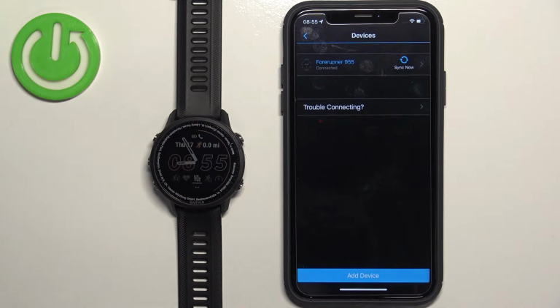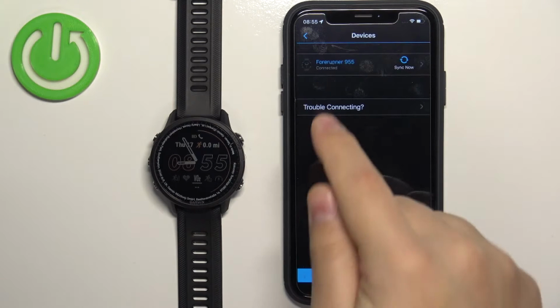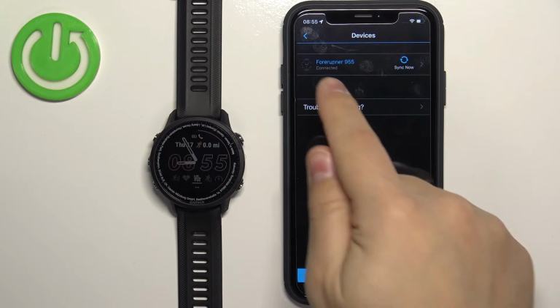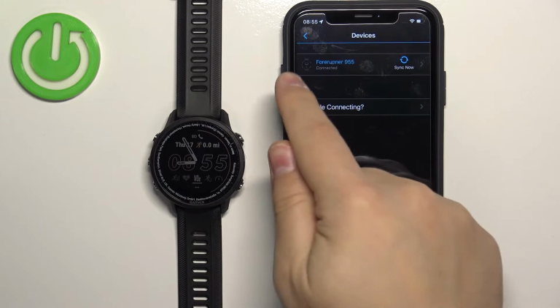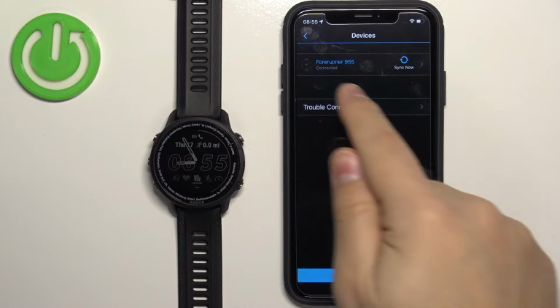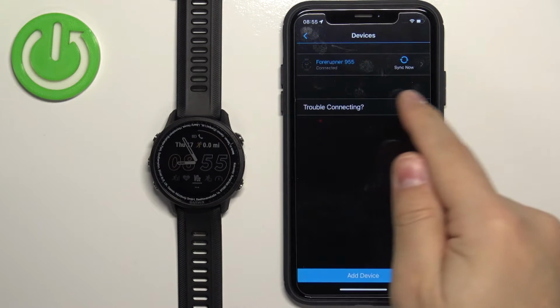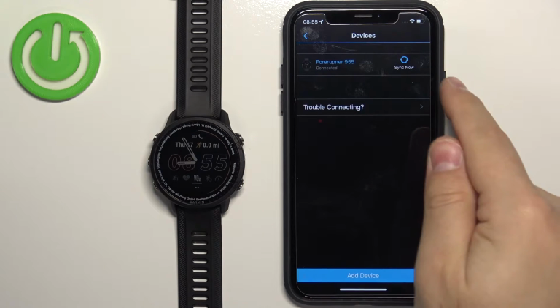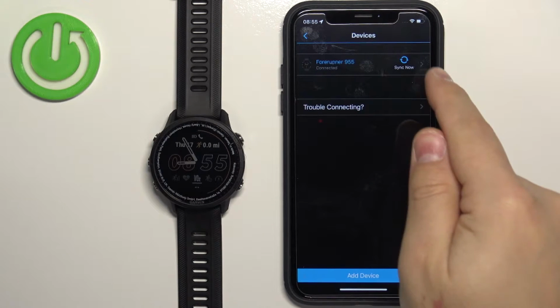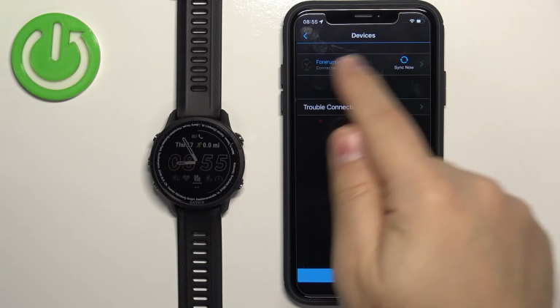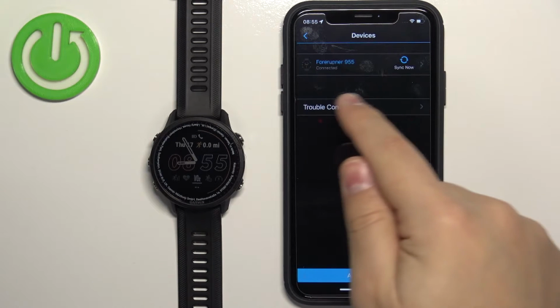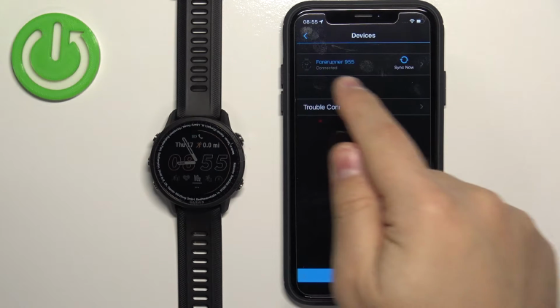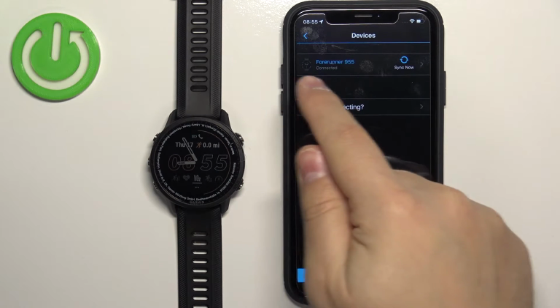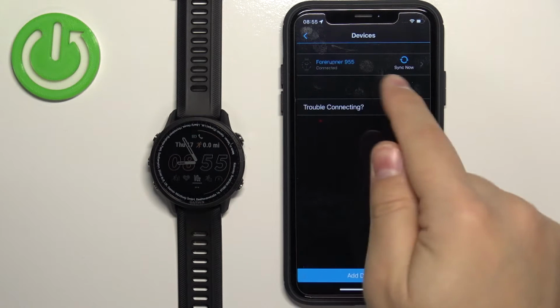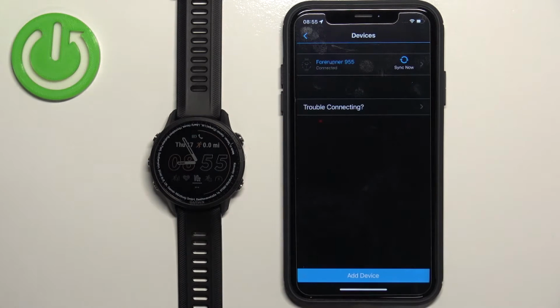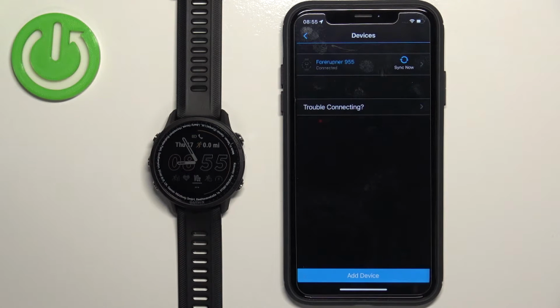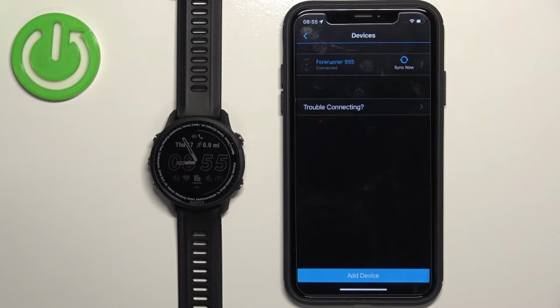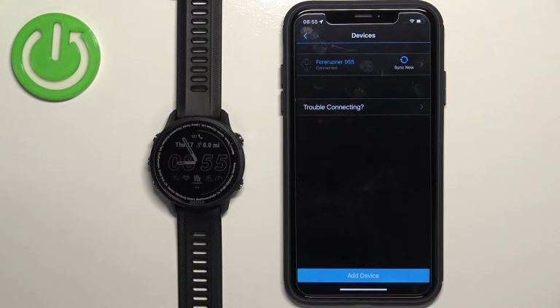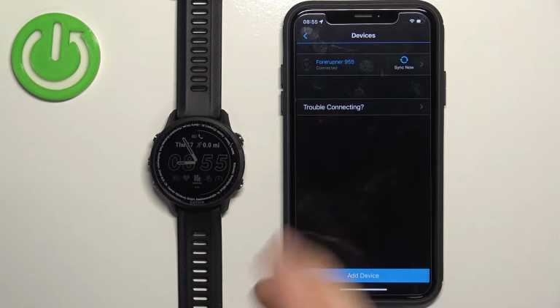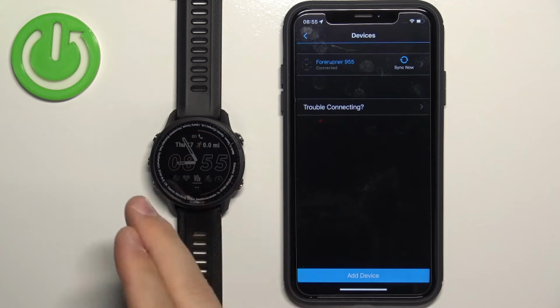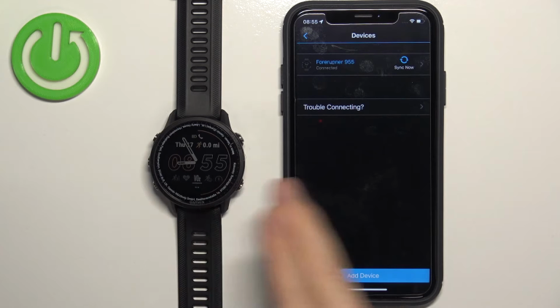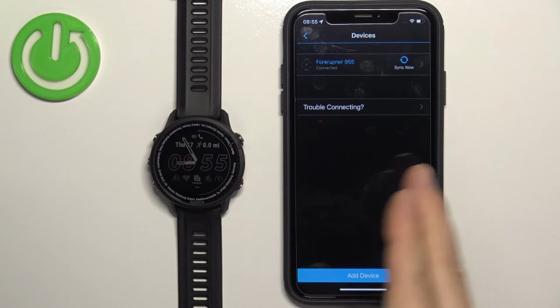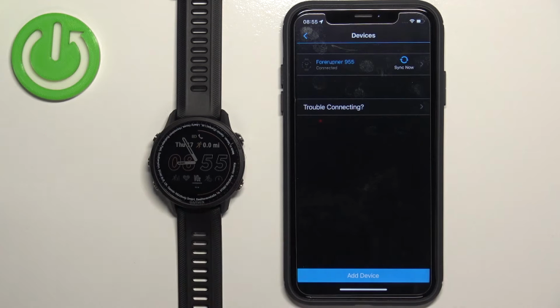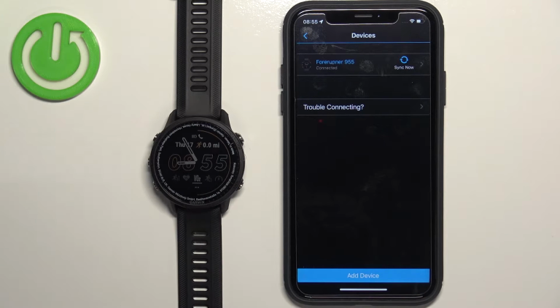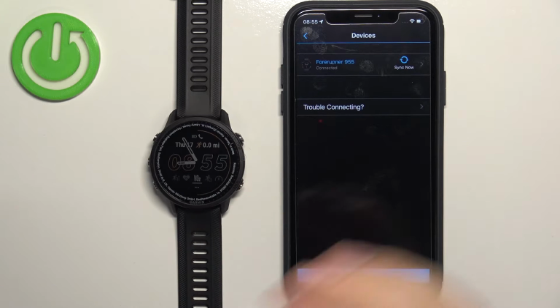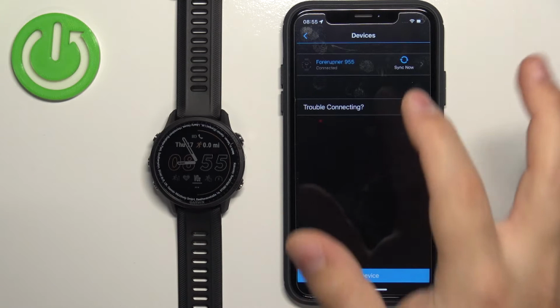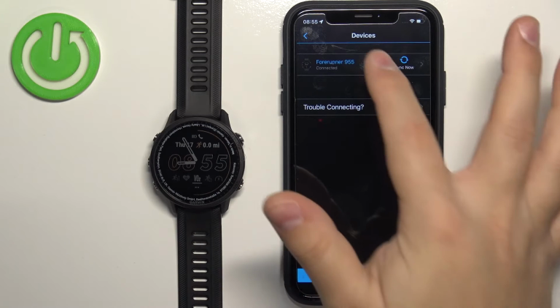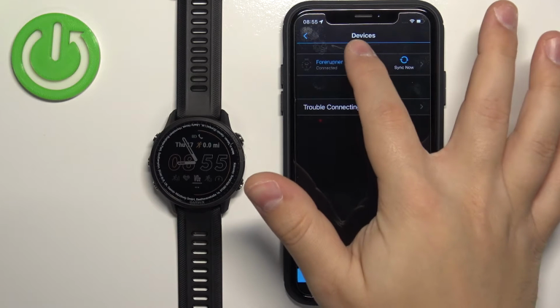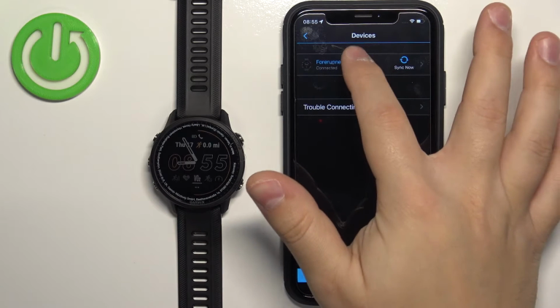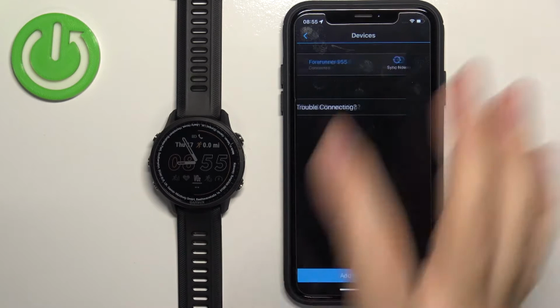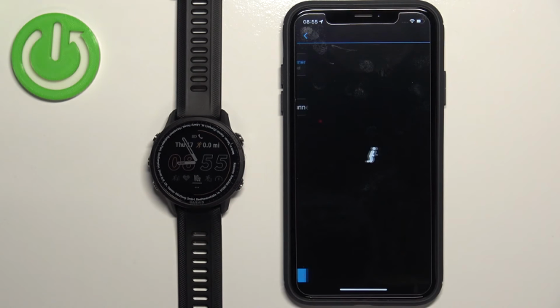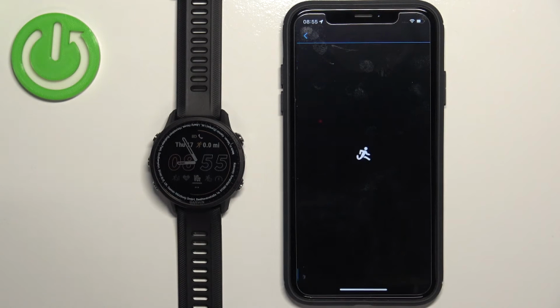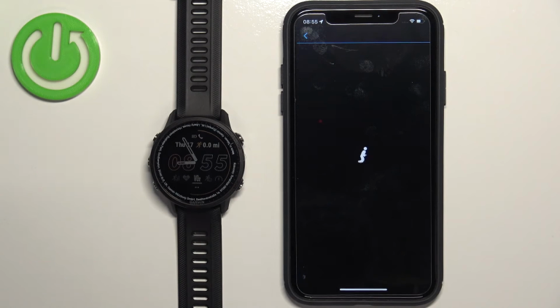Here you should see the Forerunner 955 because it should be connected with your phone. Tap on it to select it.